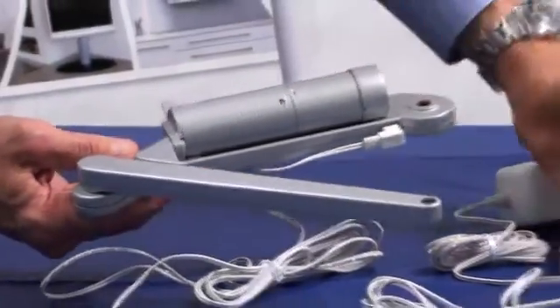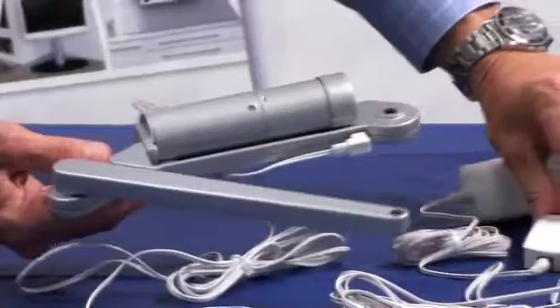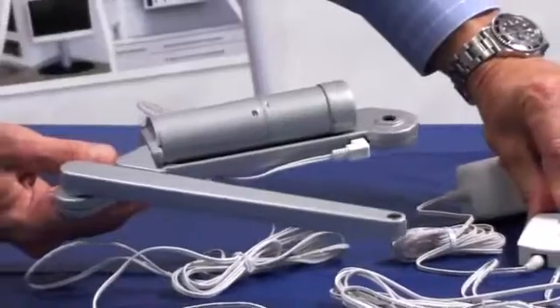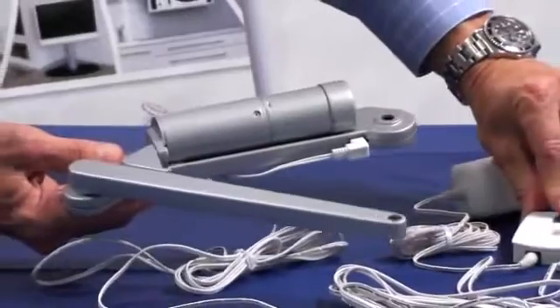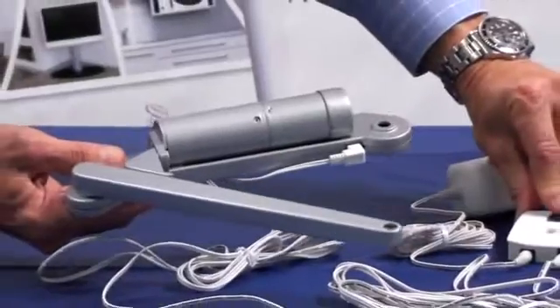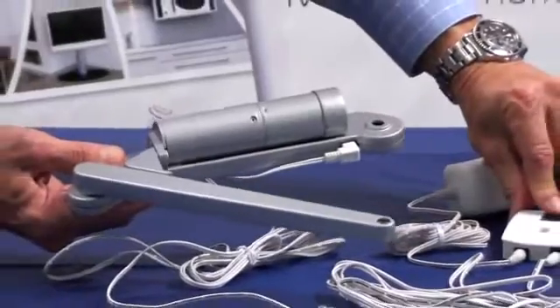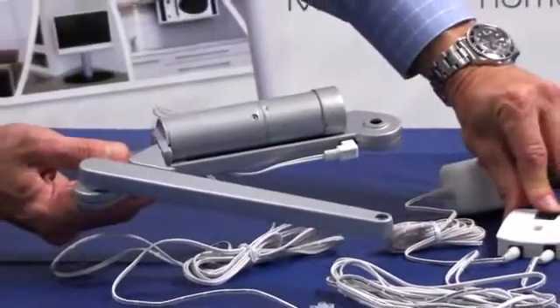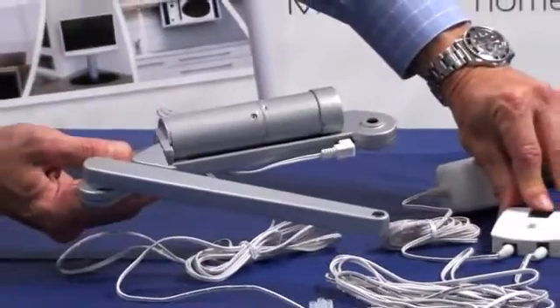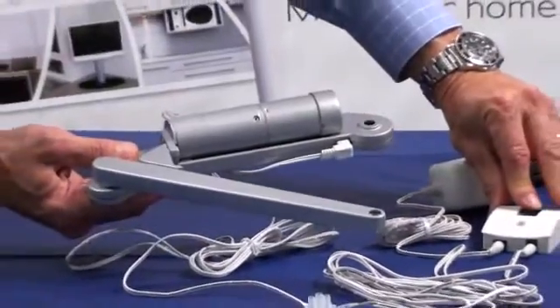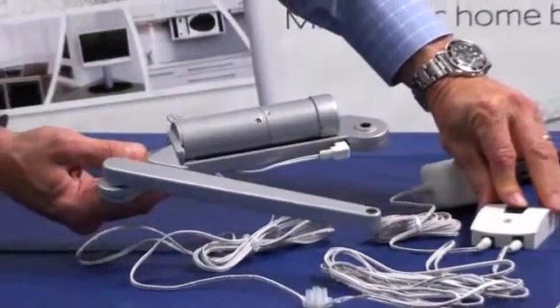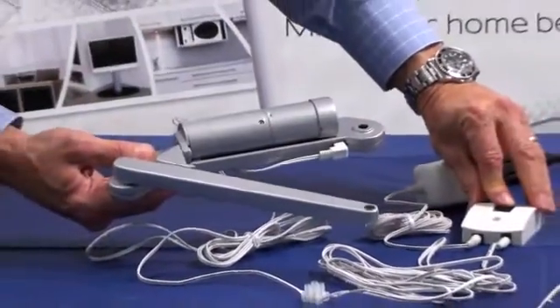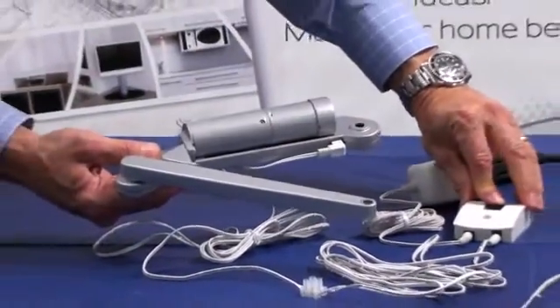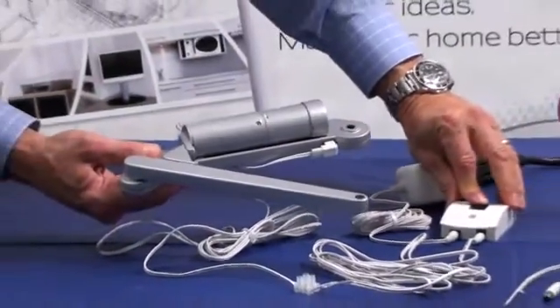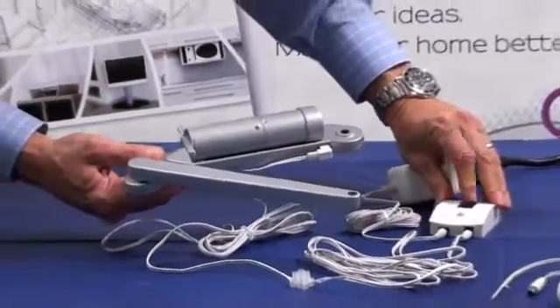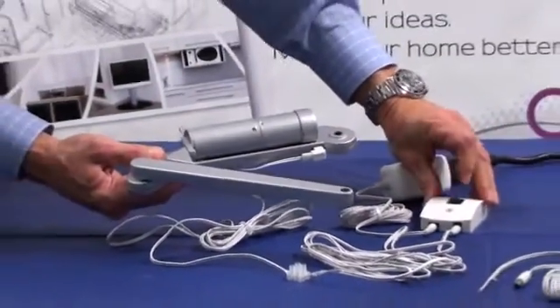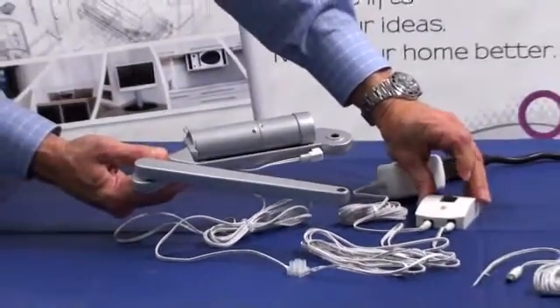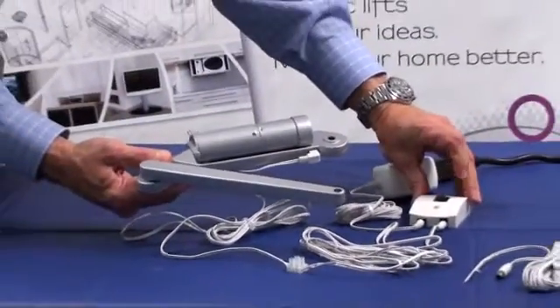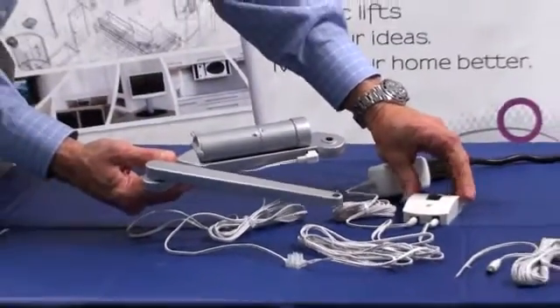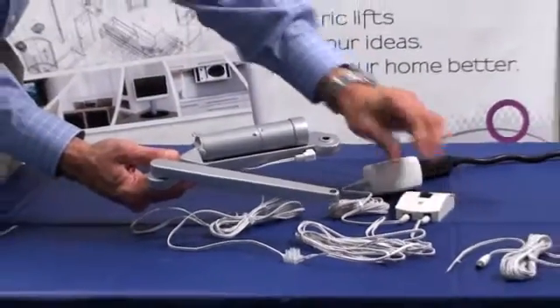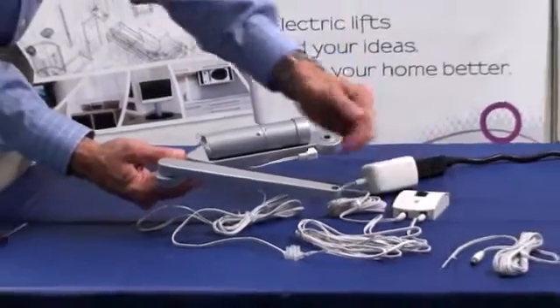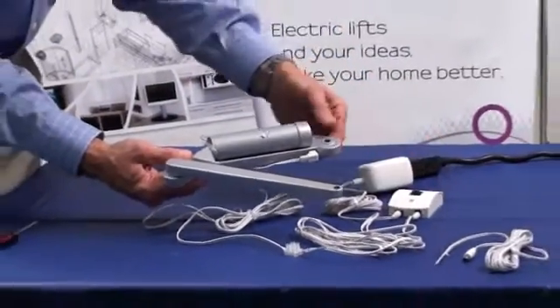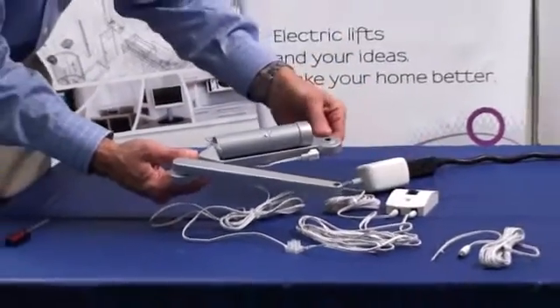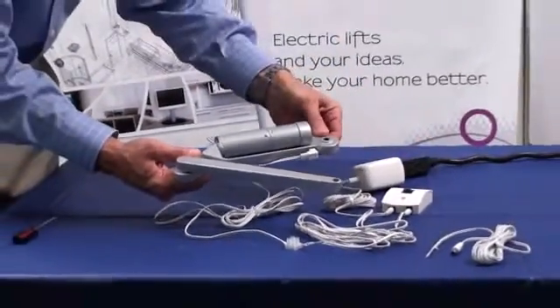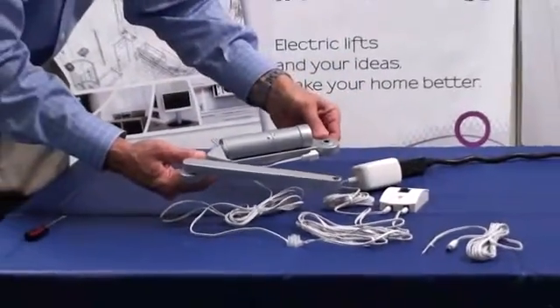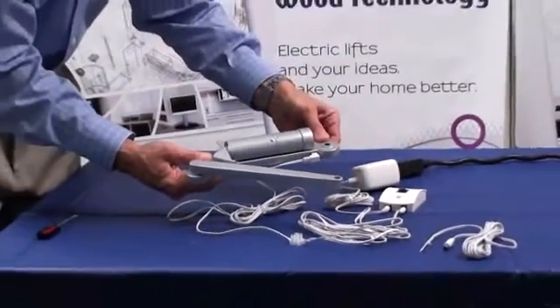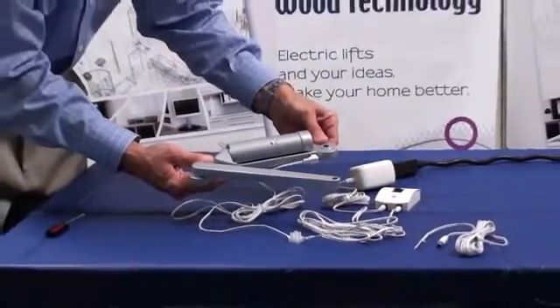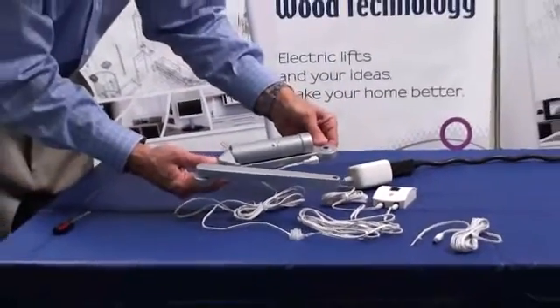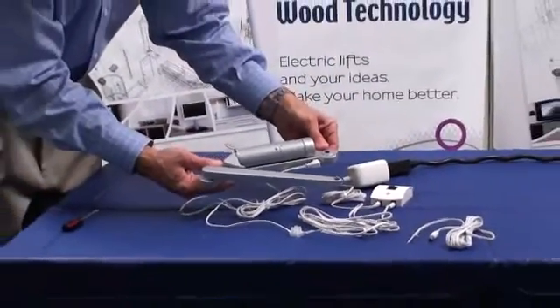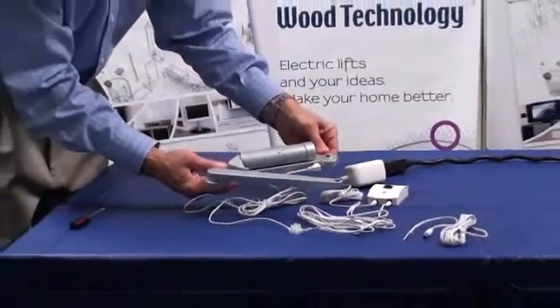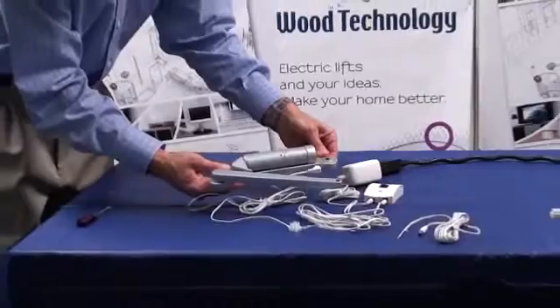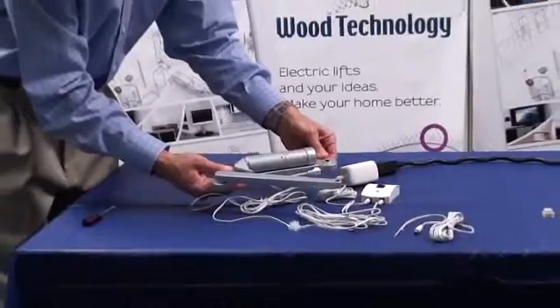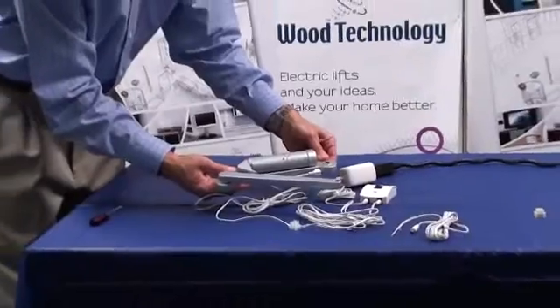Finally, plug the power supply into a receptacle and test the opener. Once confirming that the opener works correctly, leave it about halfway open and set aside.